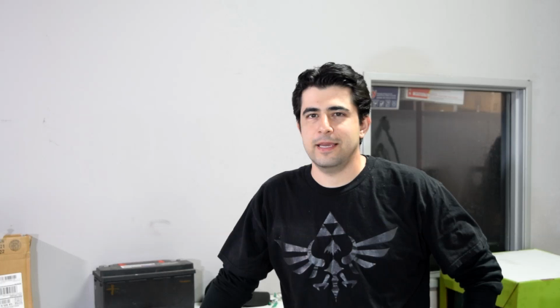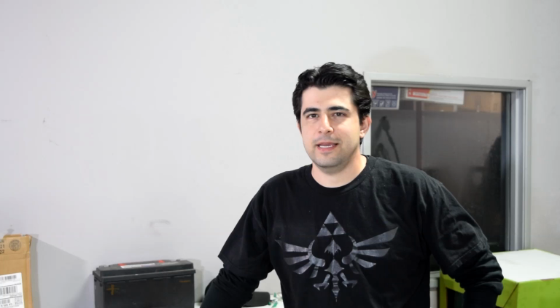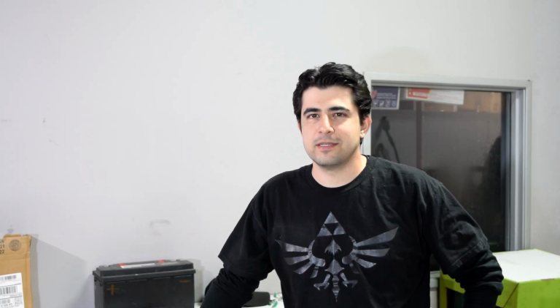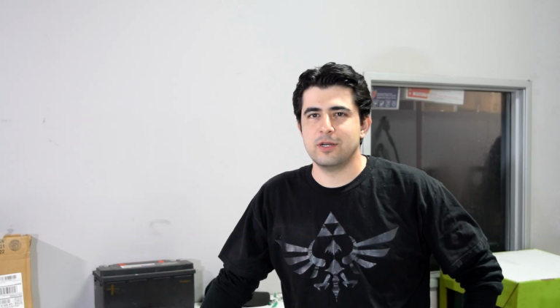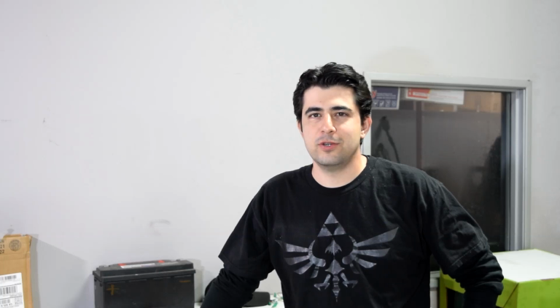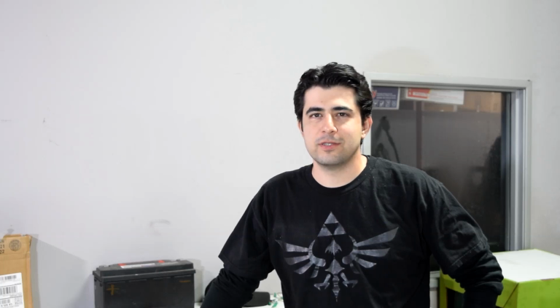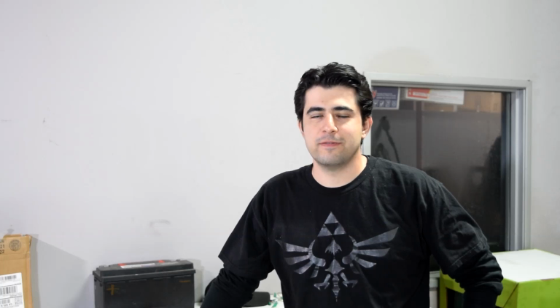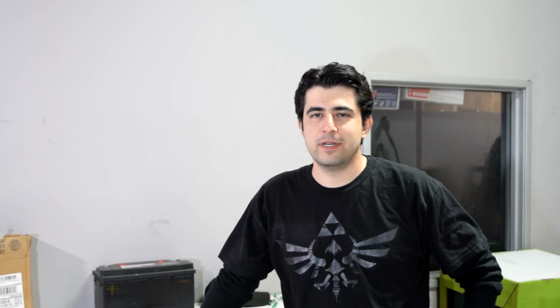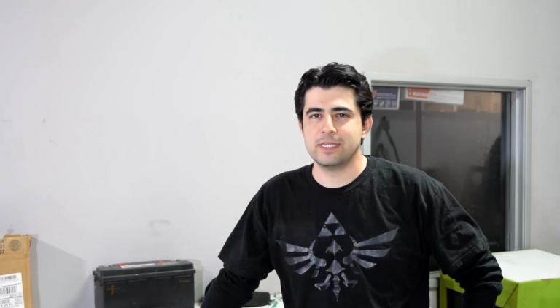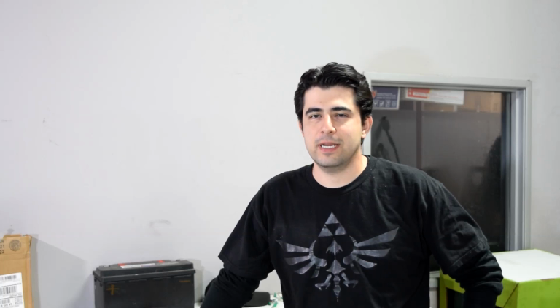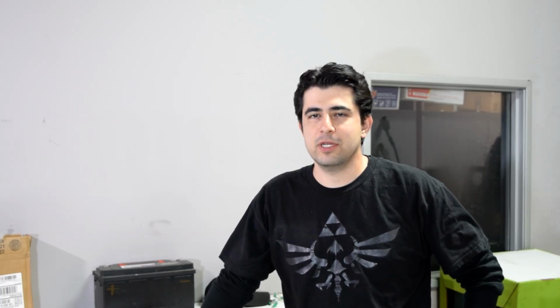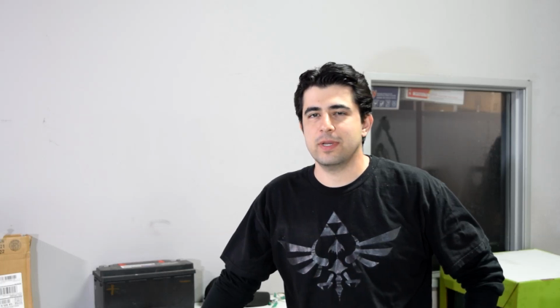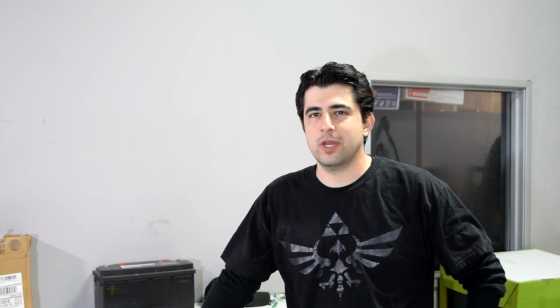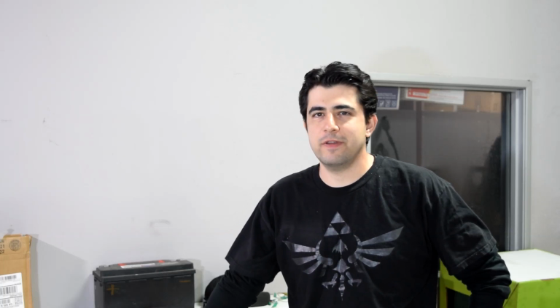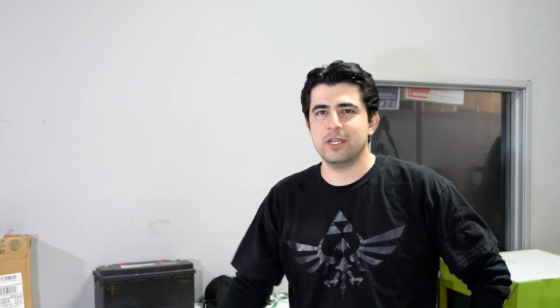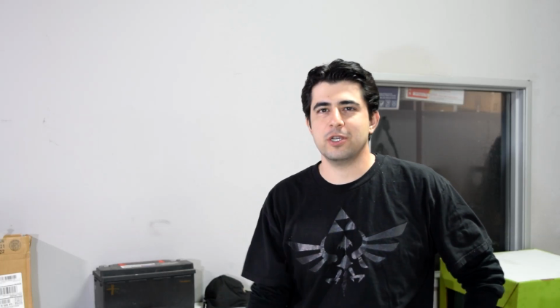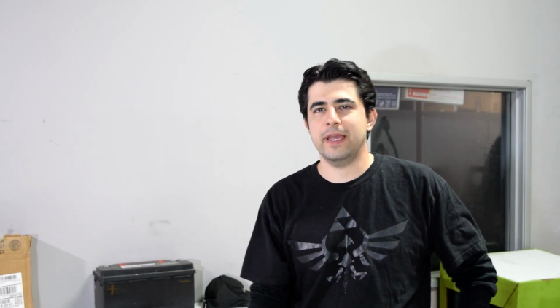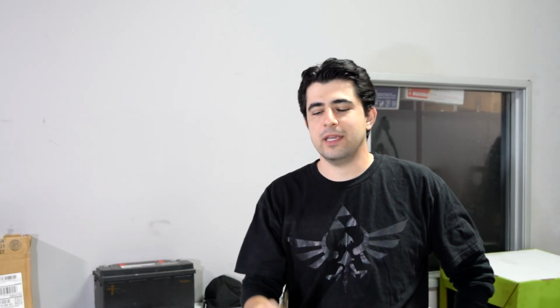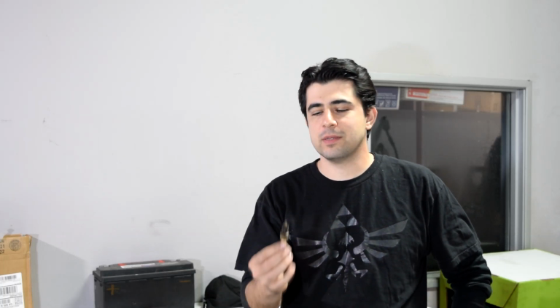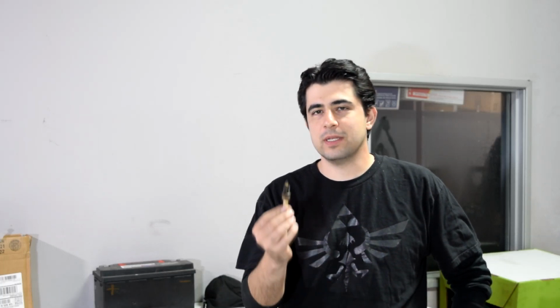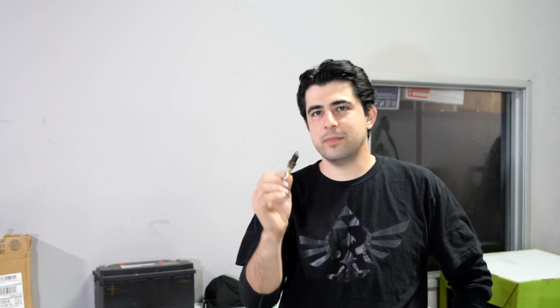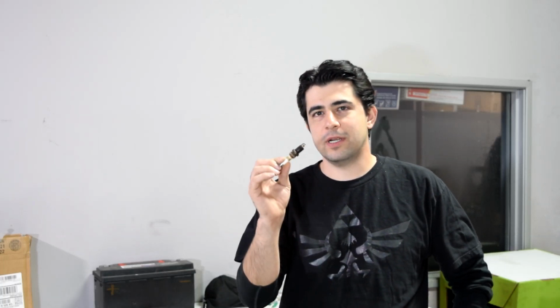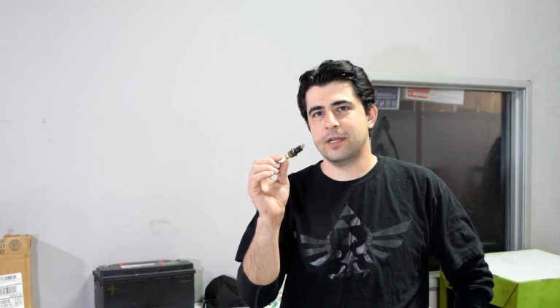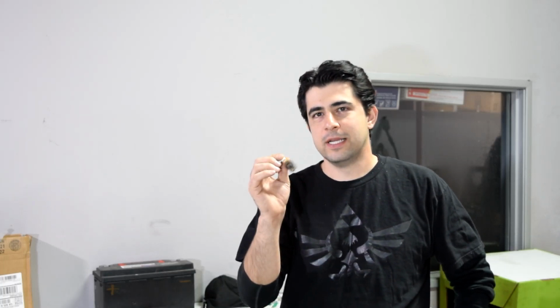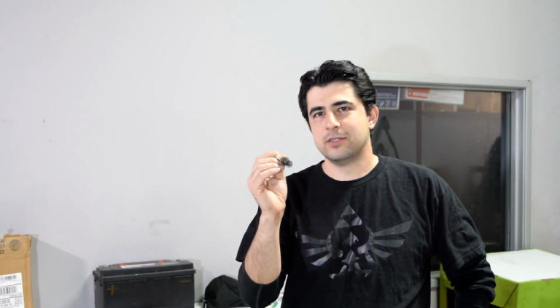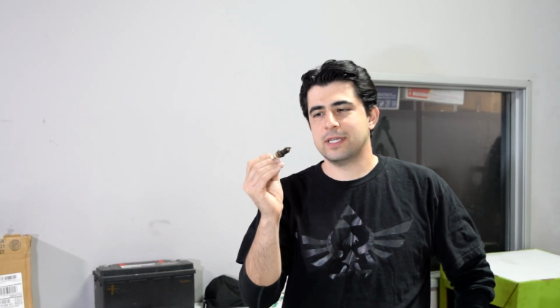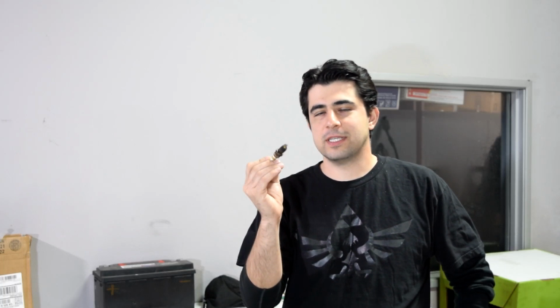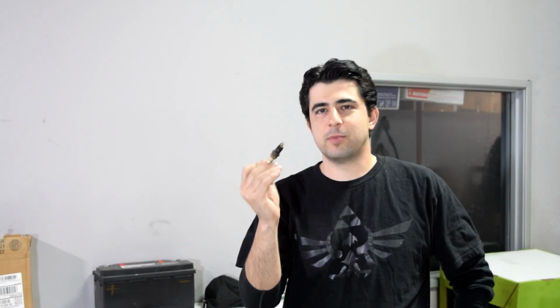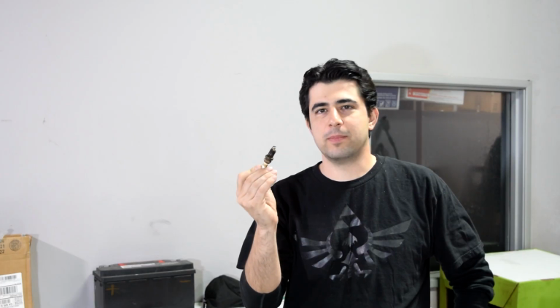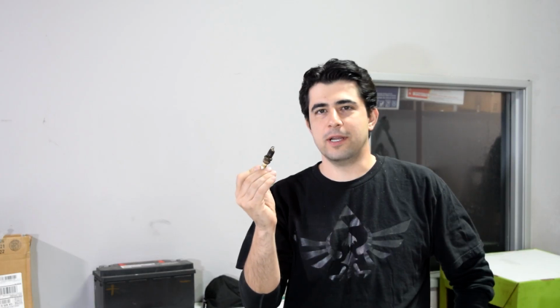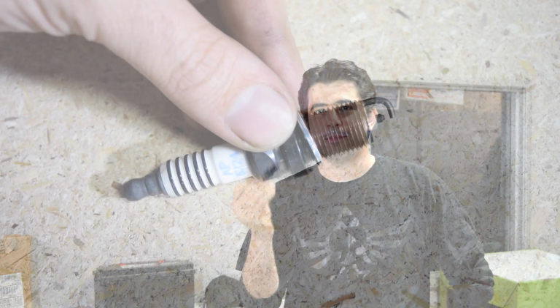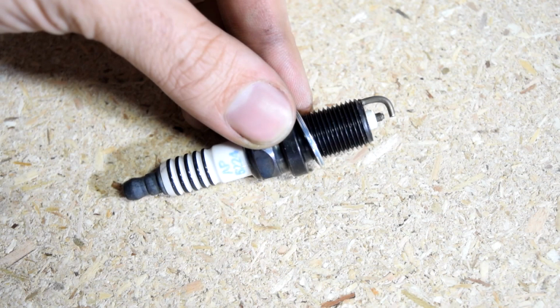Hey, how's it going? So first, today I'm going to do a quick video and show you how you can use a multimeter to test the spark plug.